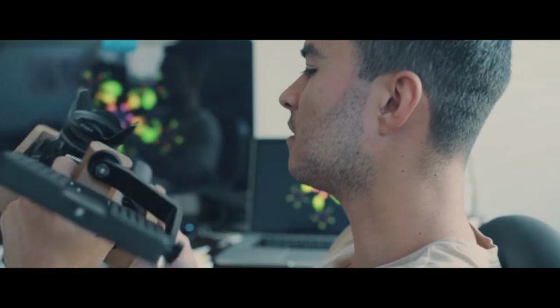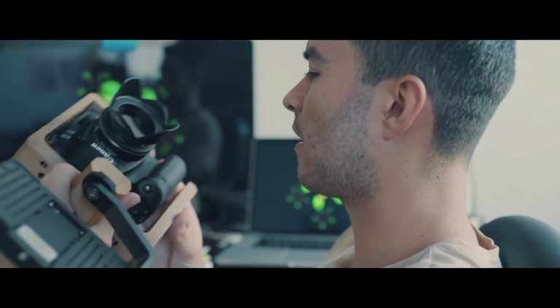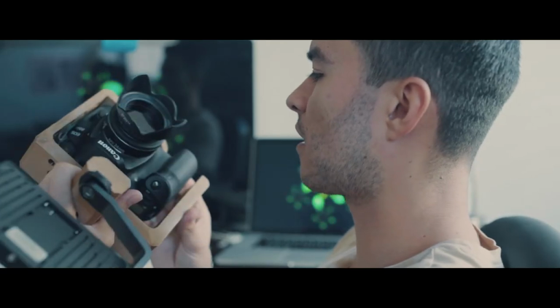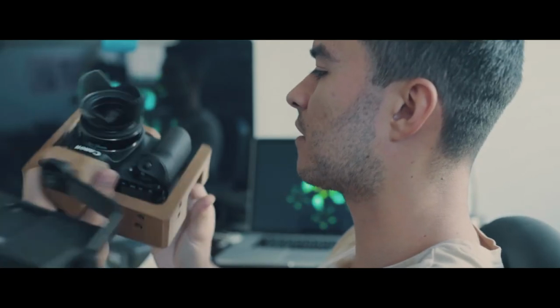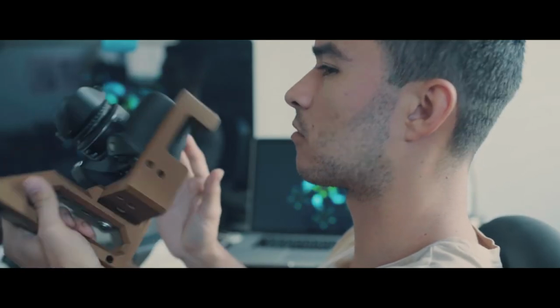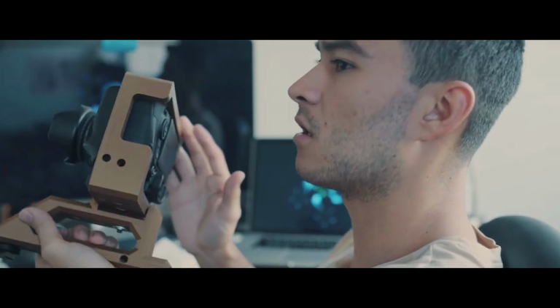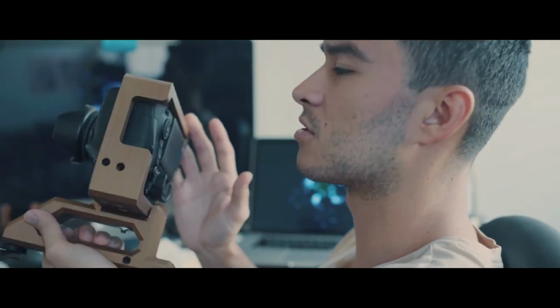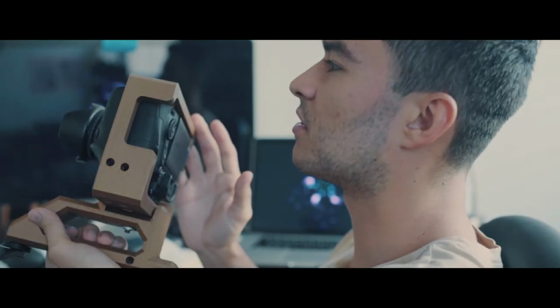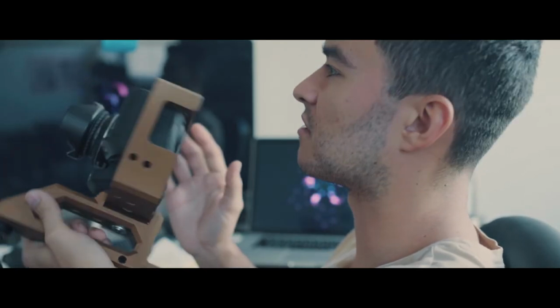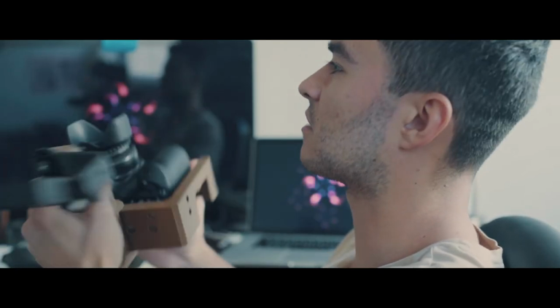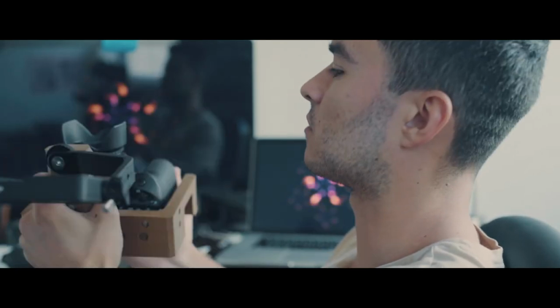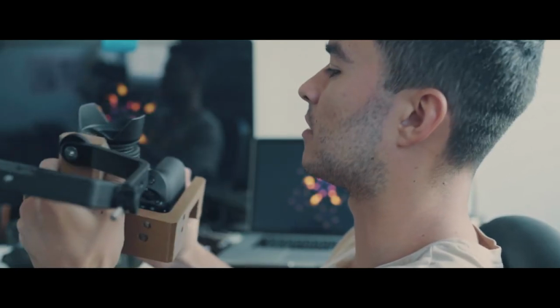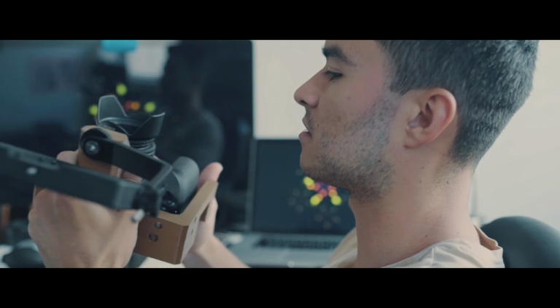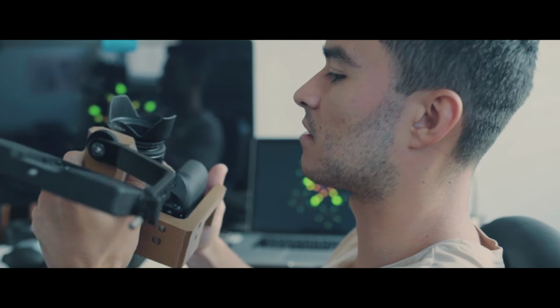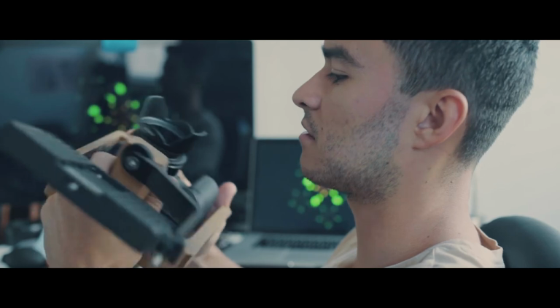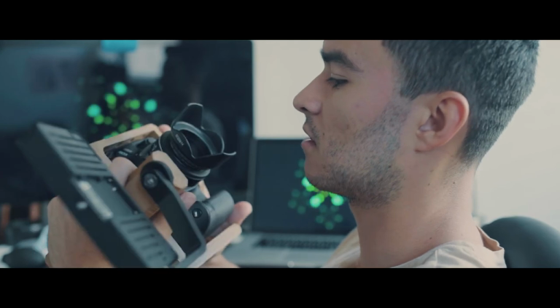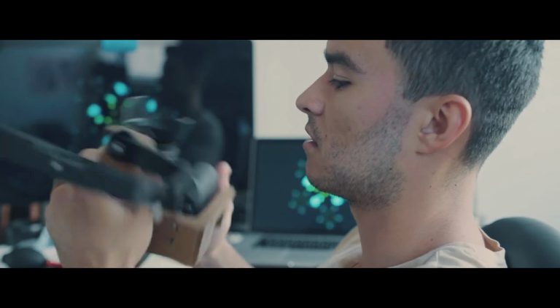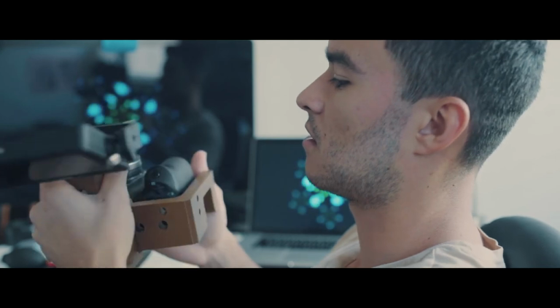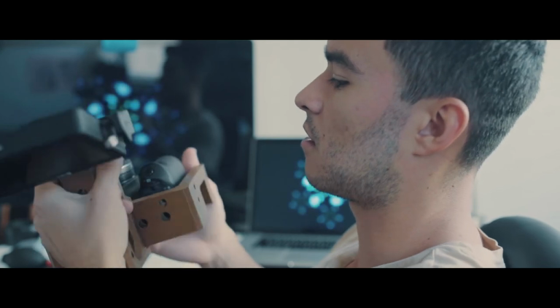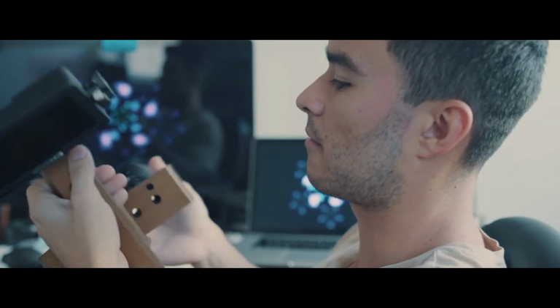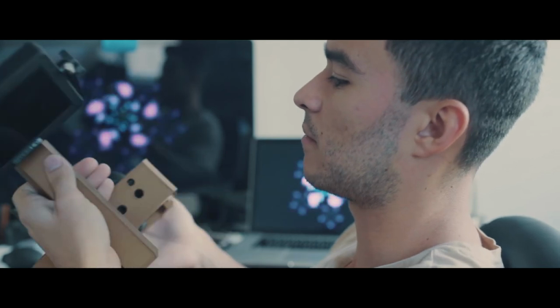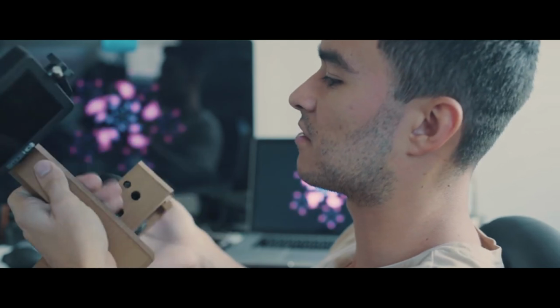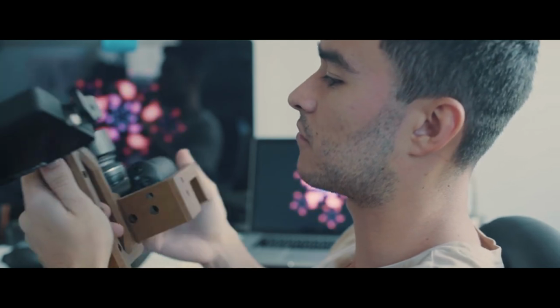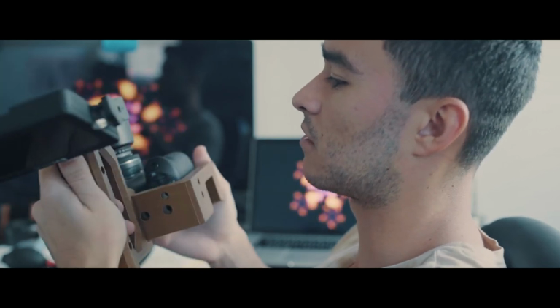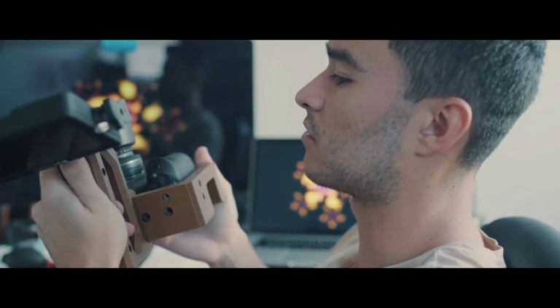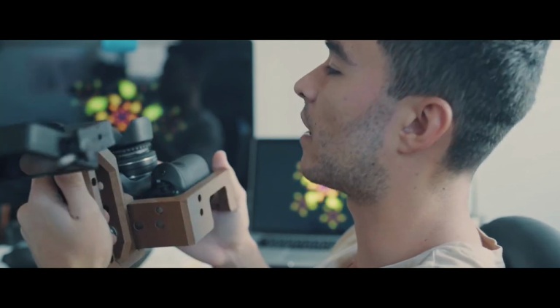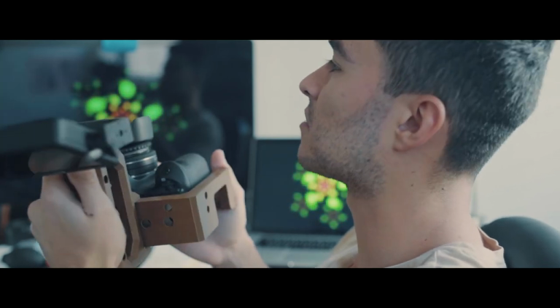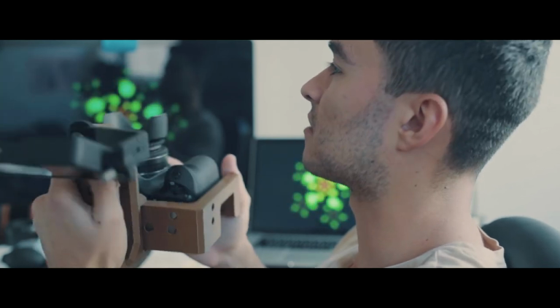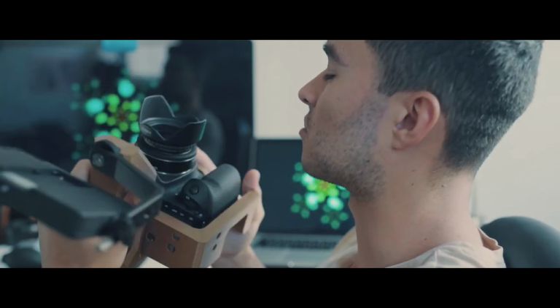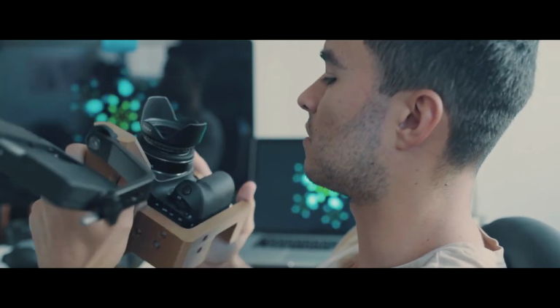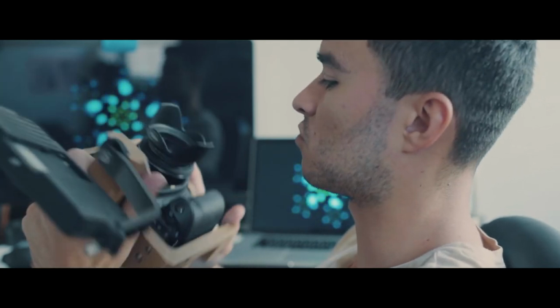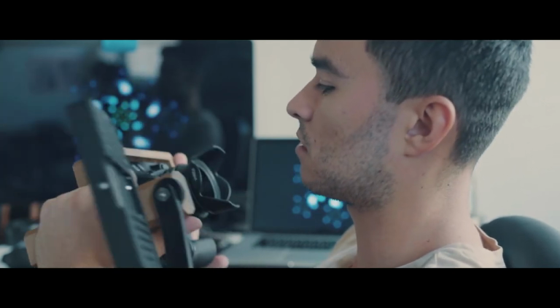I think overall it's pretty successful. I mean, this is nice. I'll probably make some for other cameras like the Sony as well.